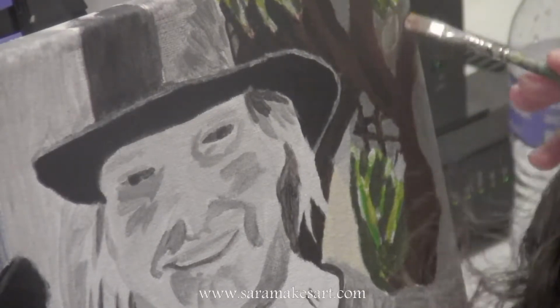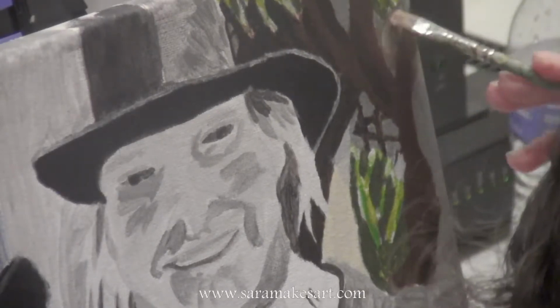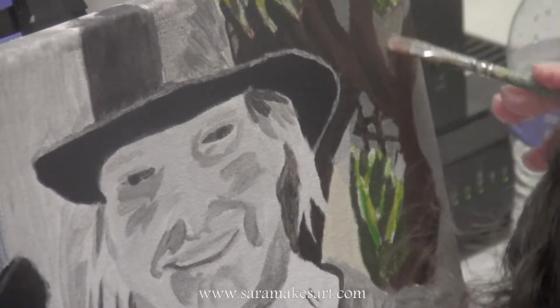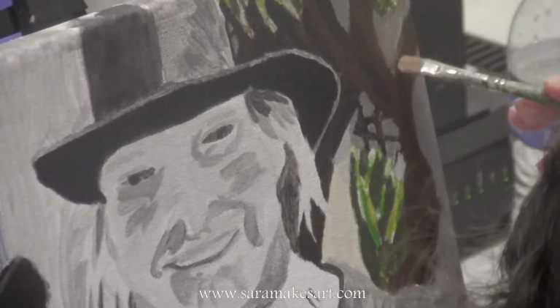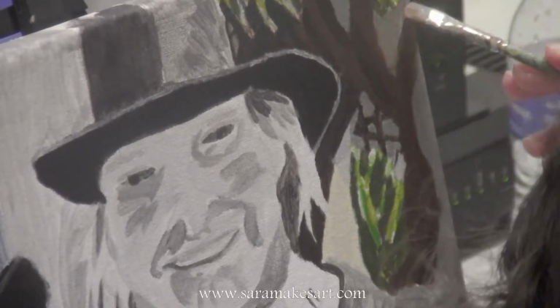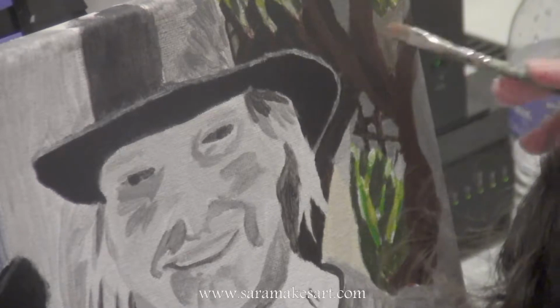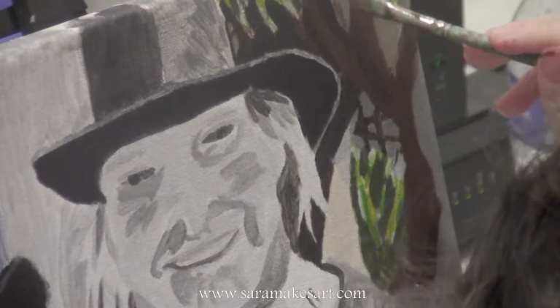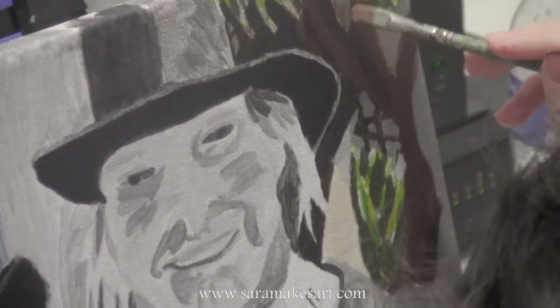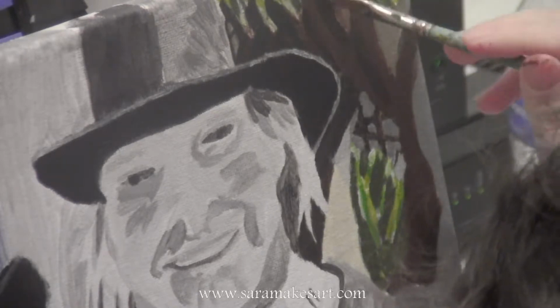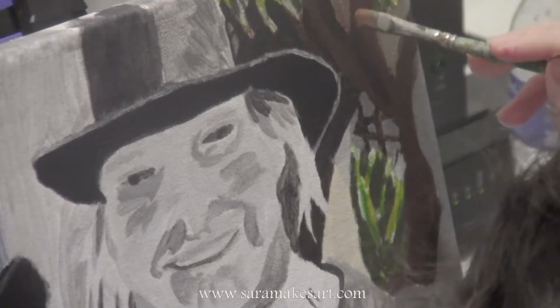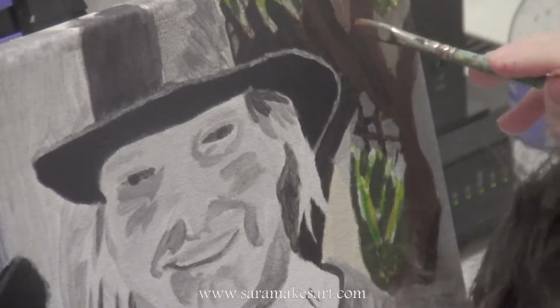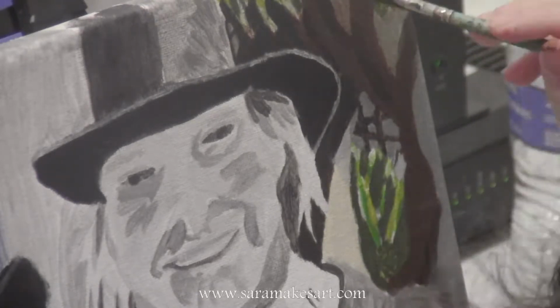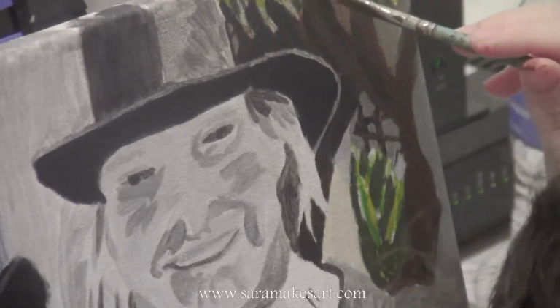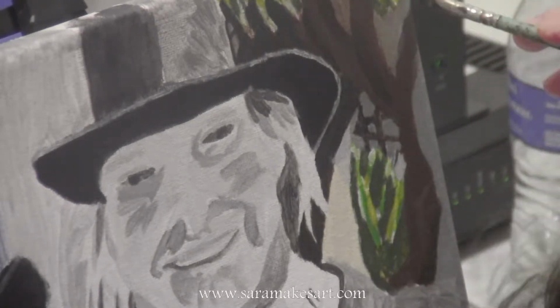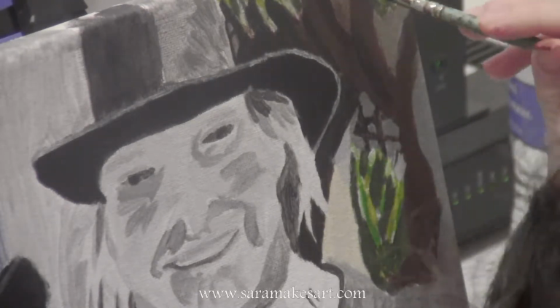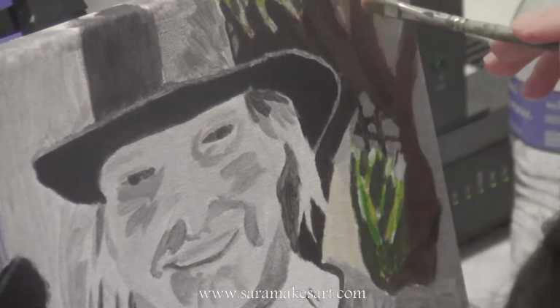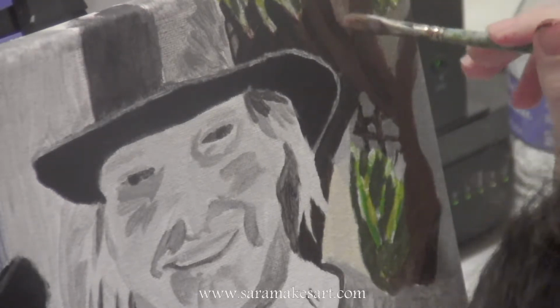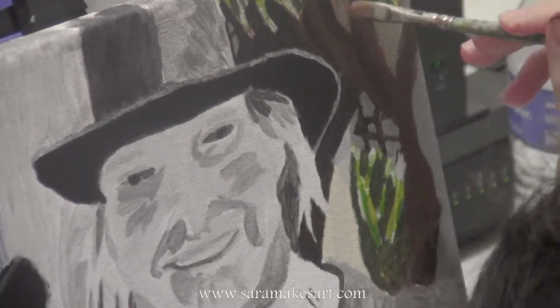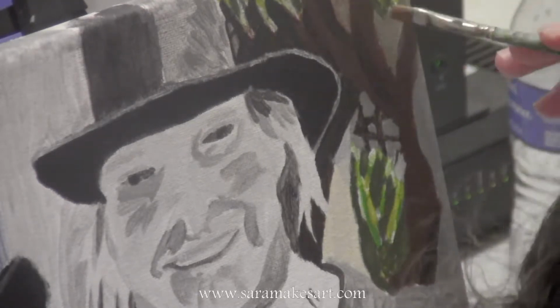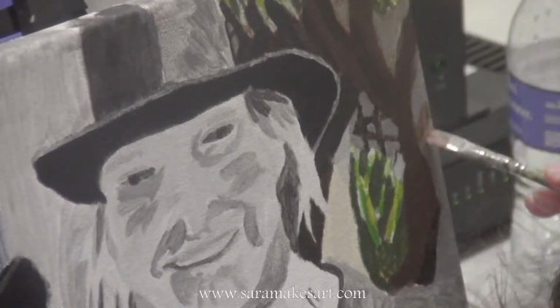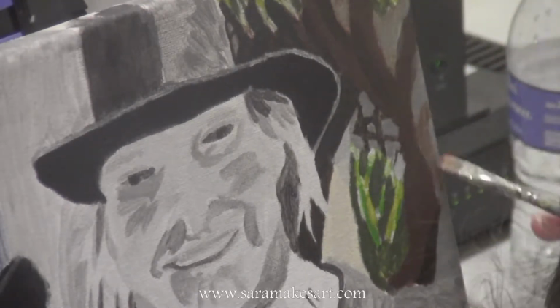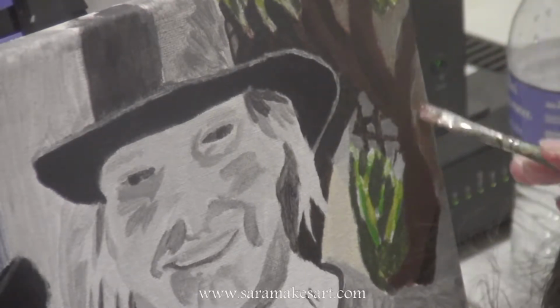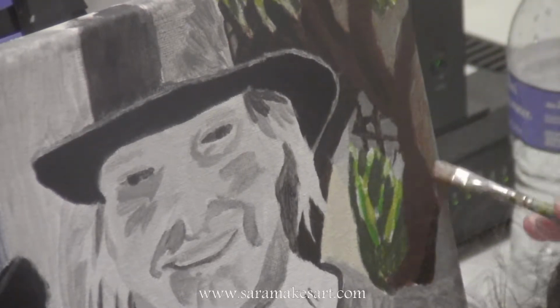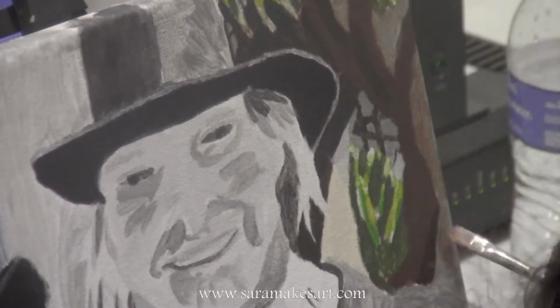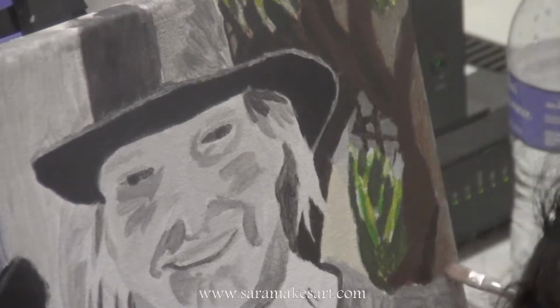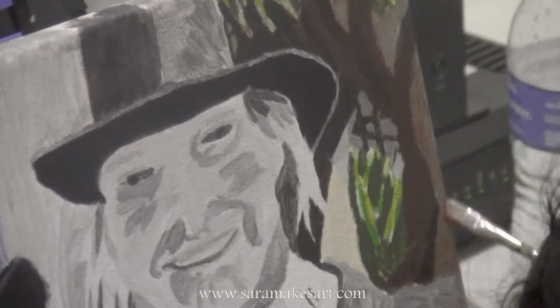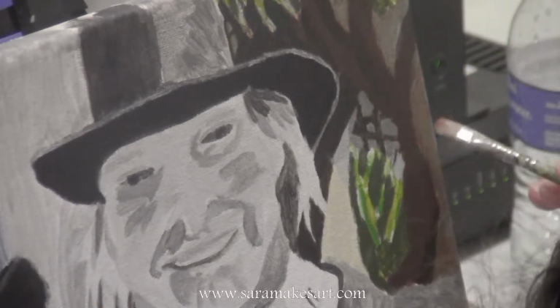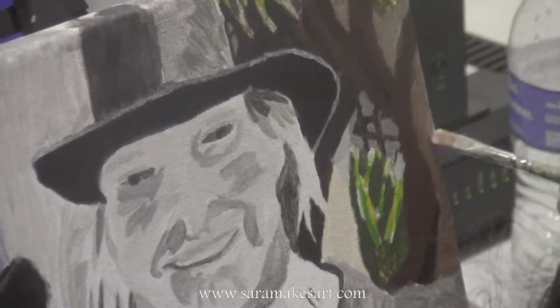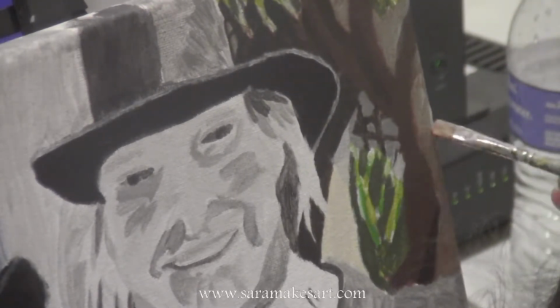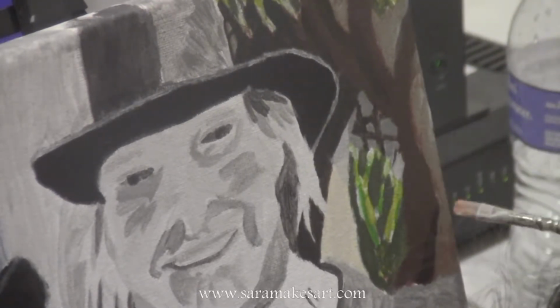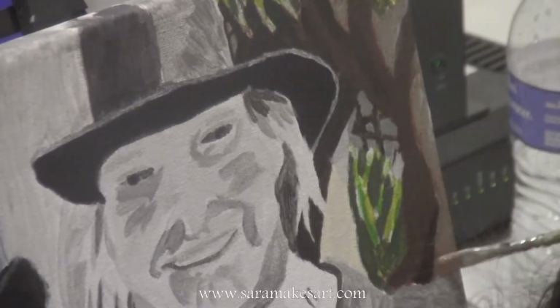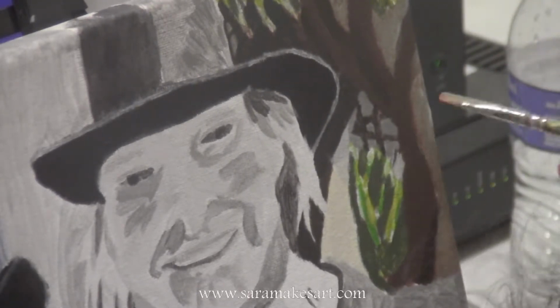I'm glazing over the gray with brown here and purple on the other side because that's what I see reflected.